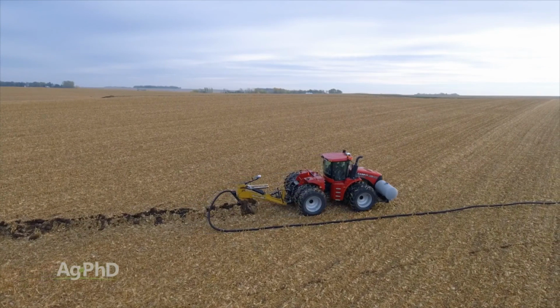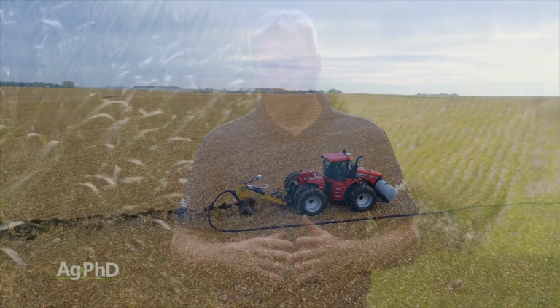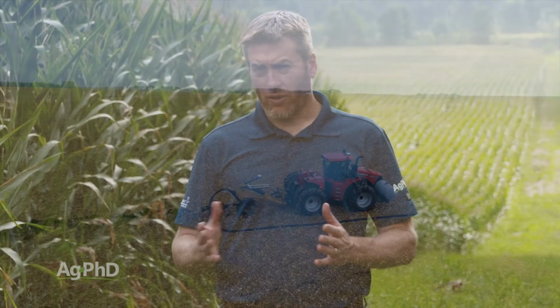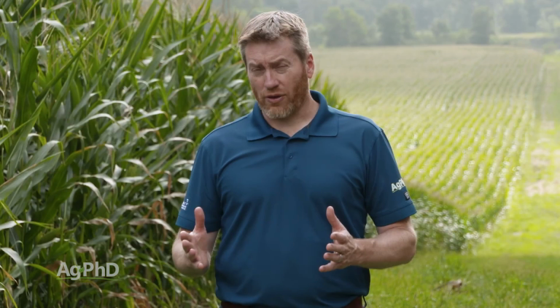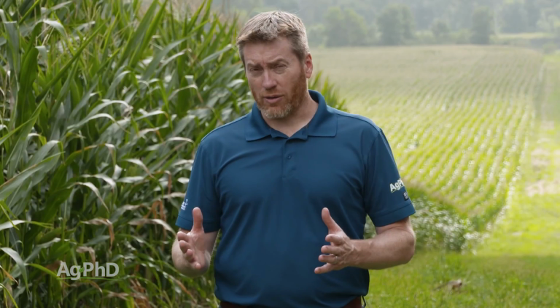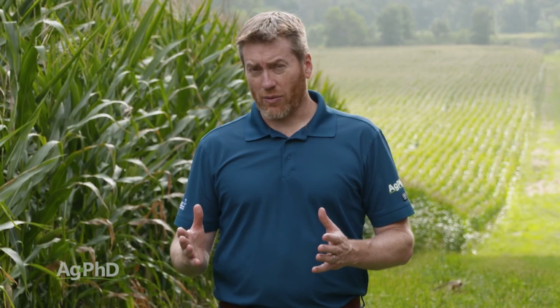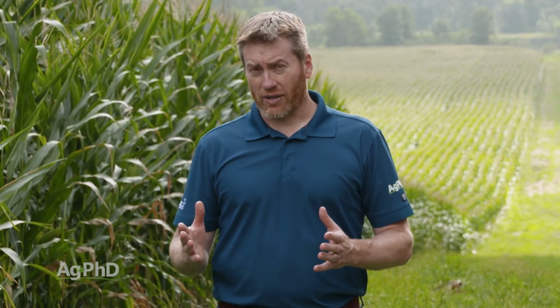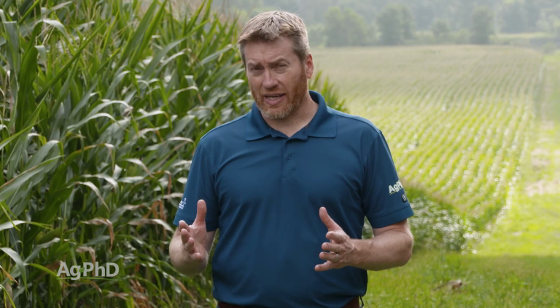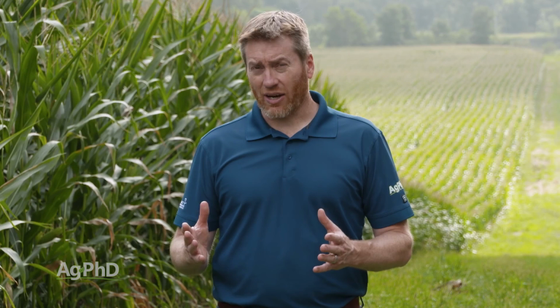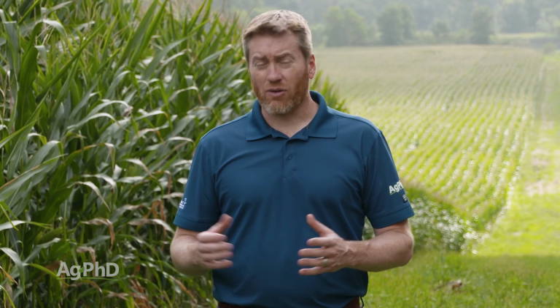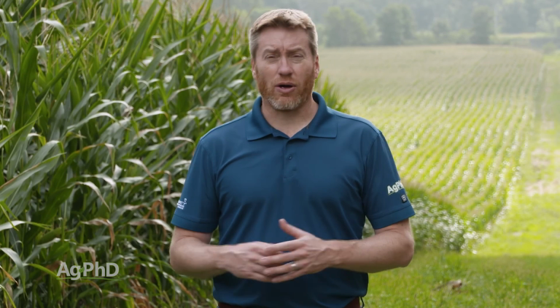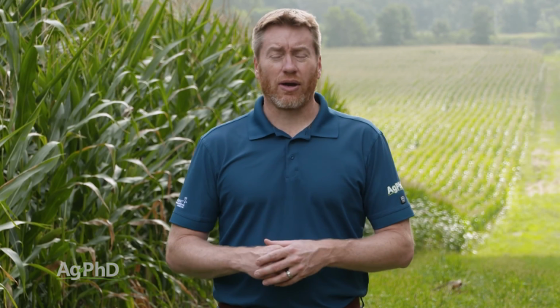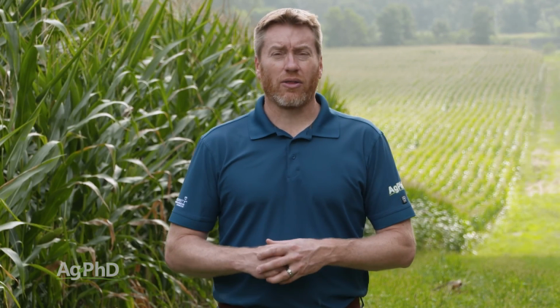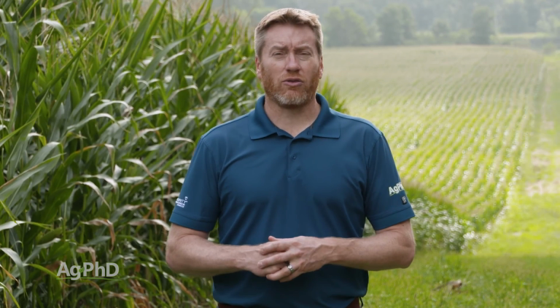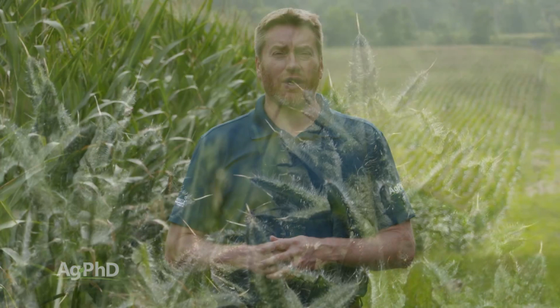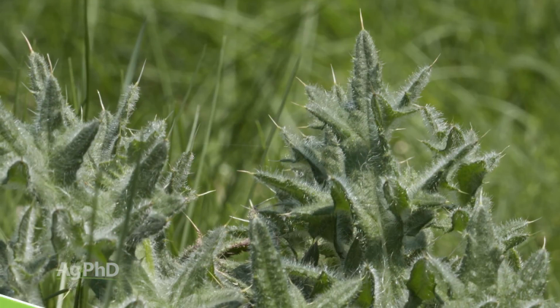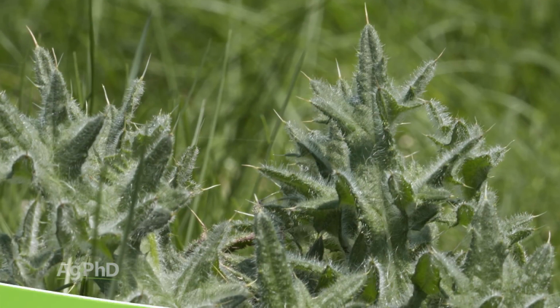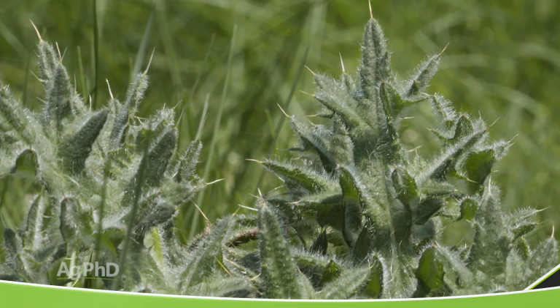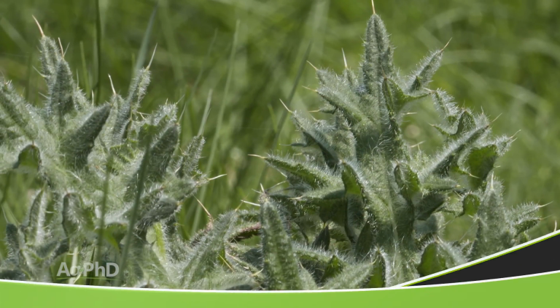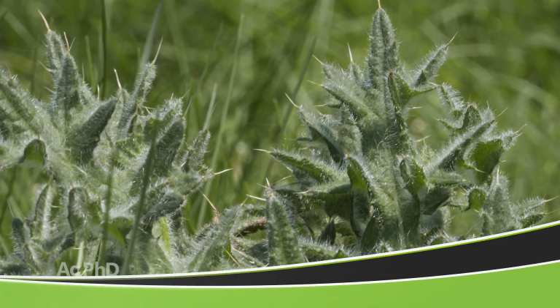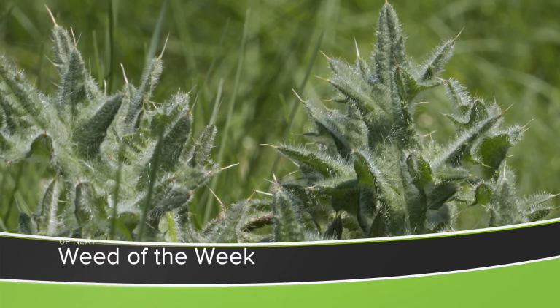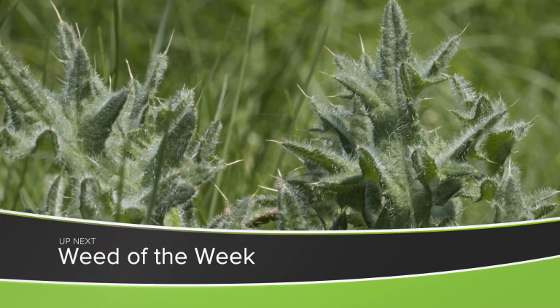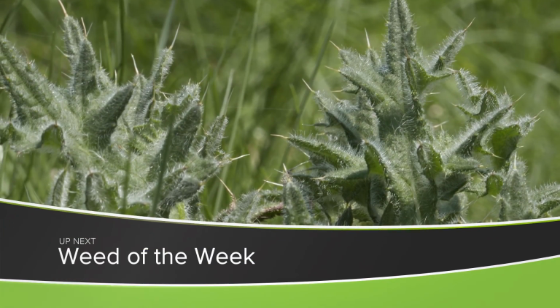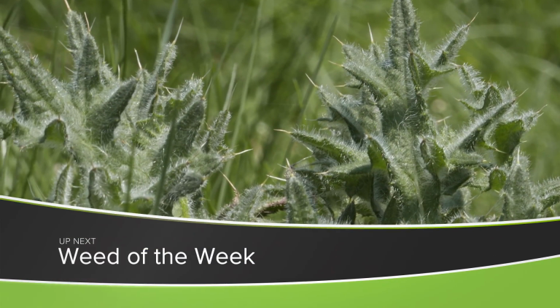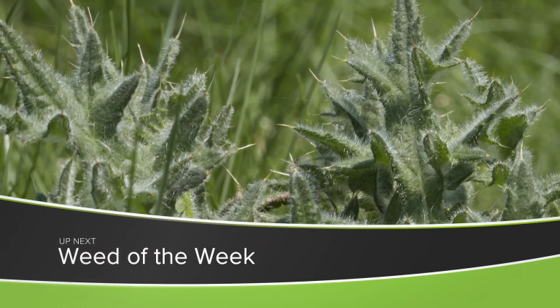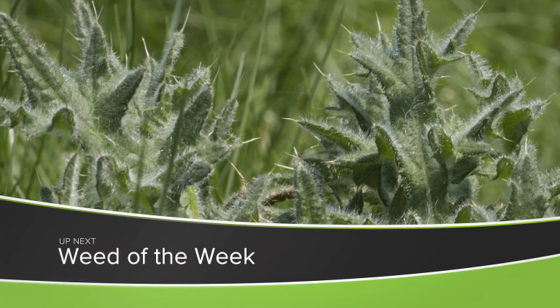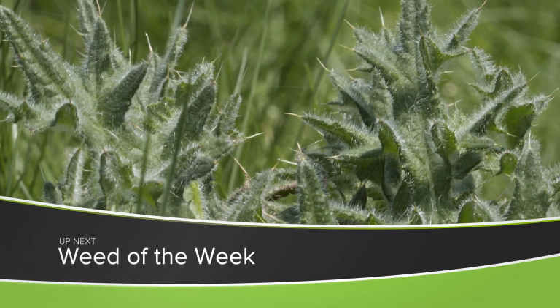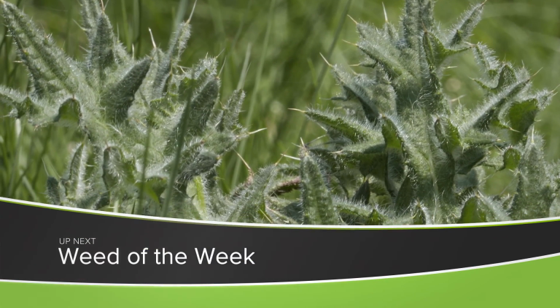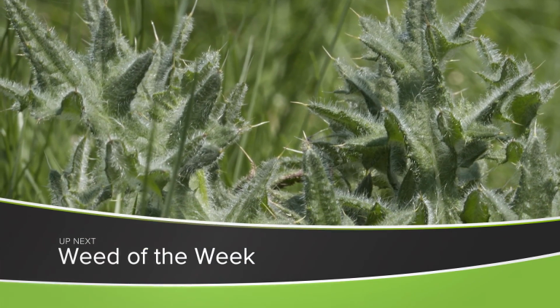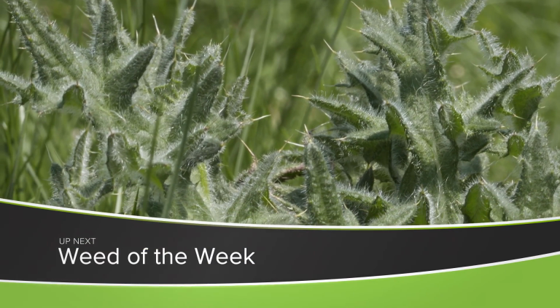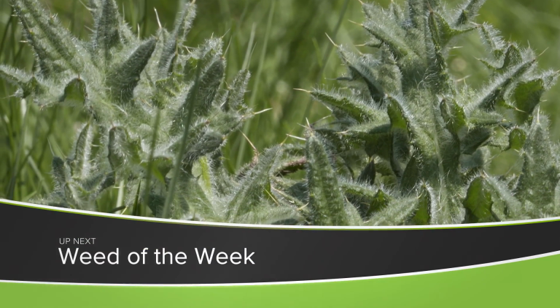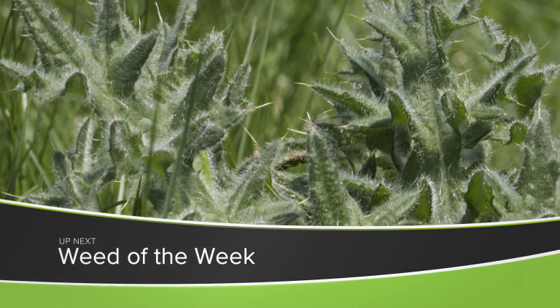One other thing you may want to take care of while you're out in those fields is our Weight of the Week — we'll show you how to stop it, coming up next.